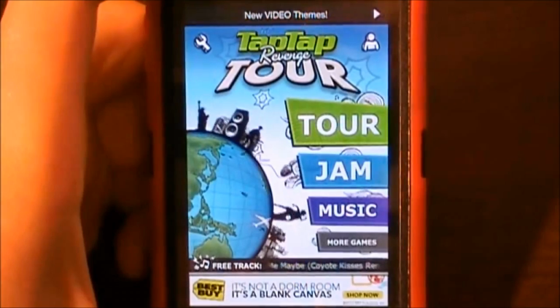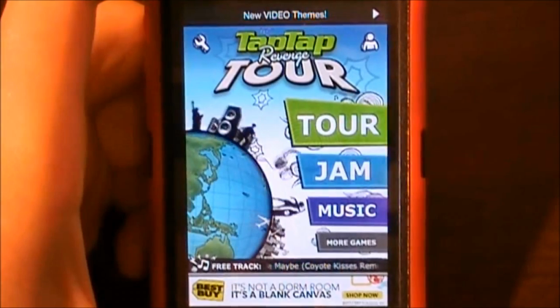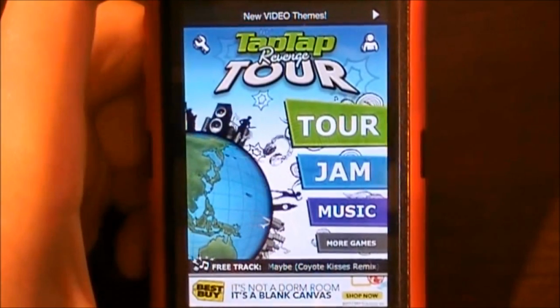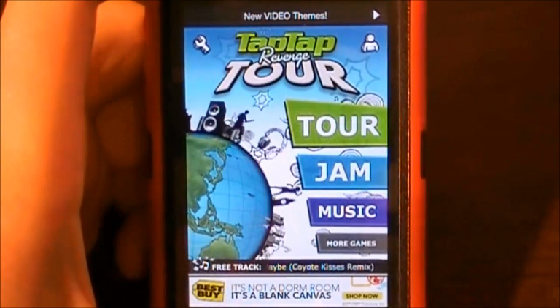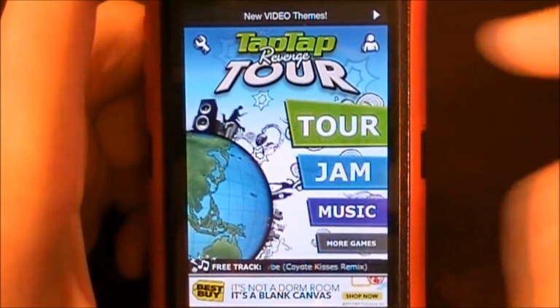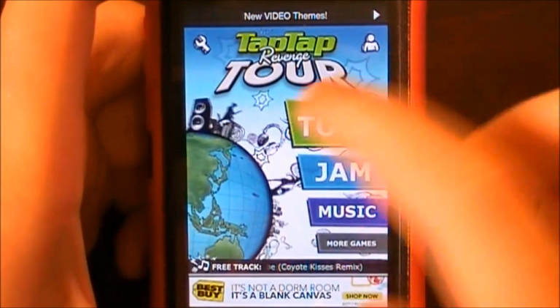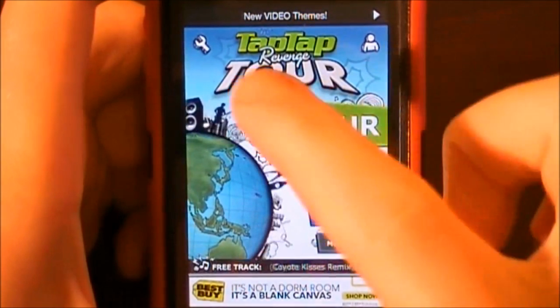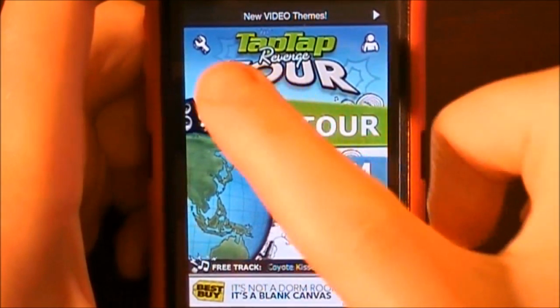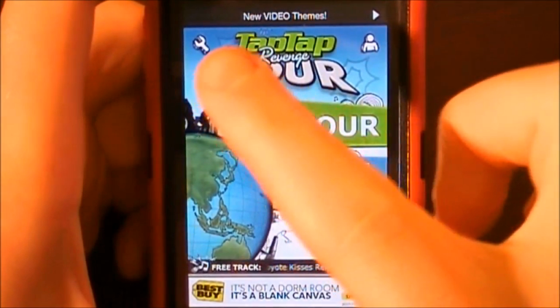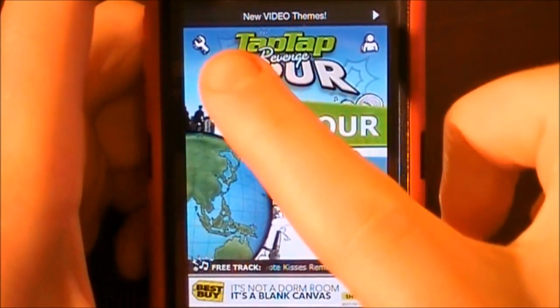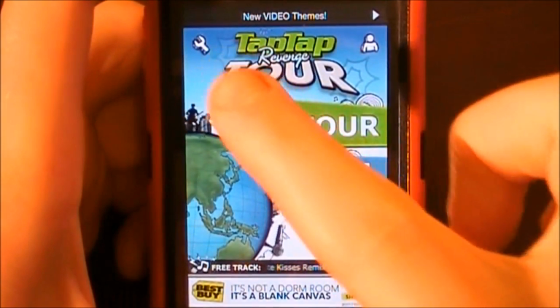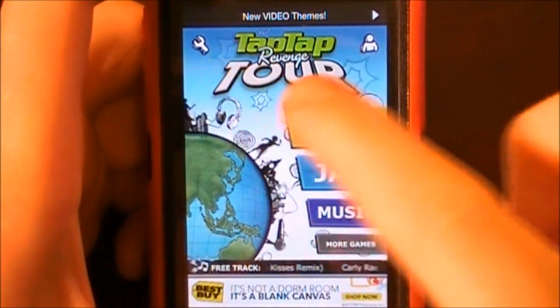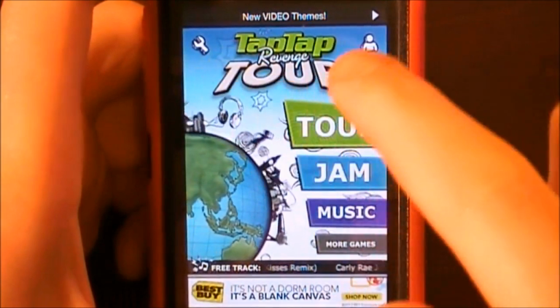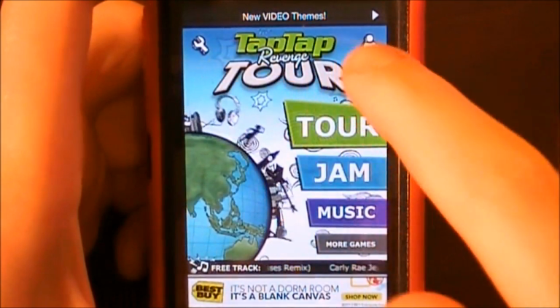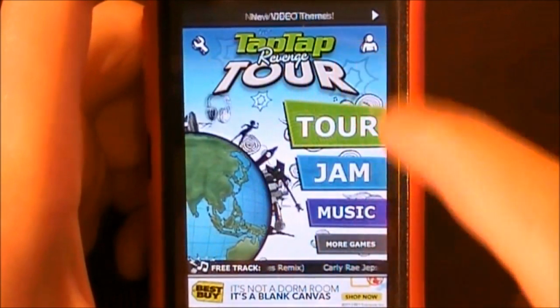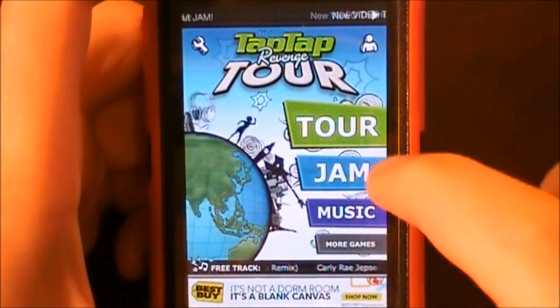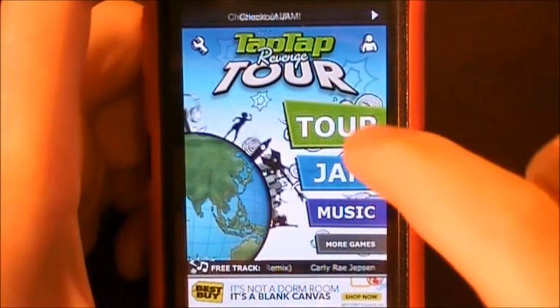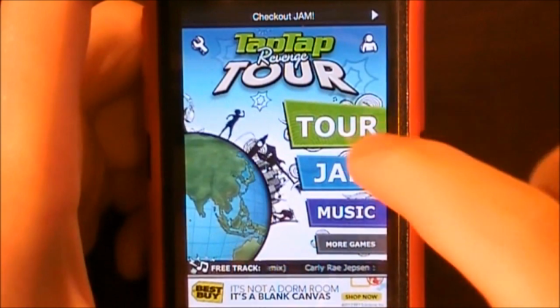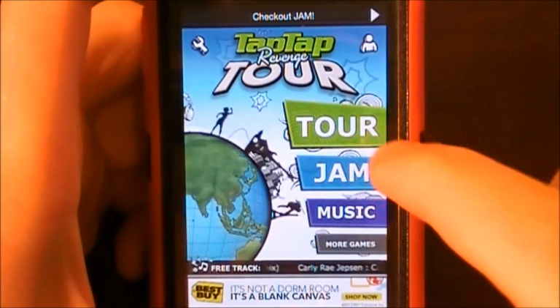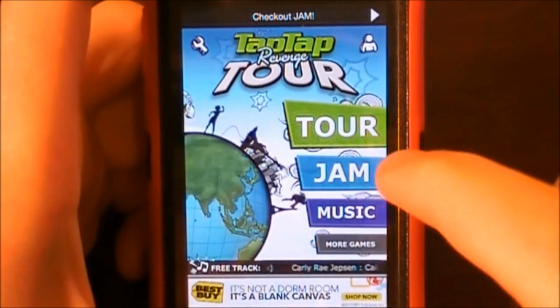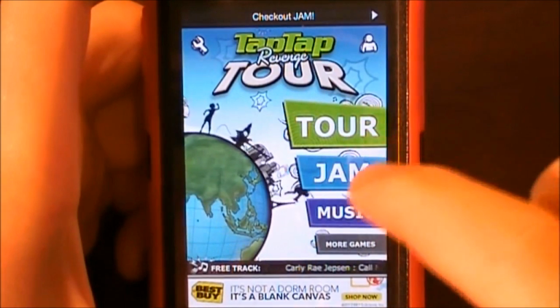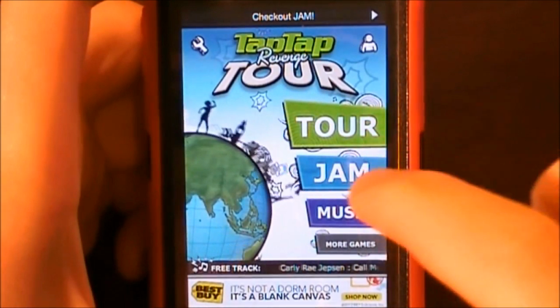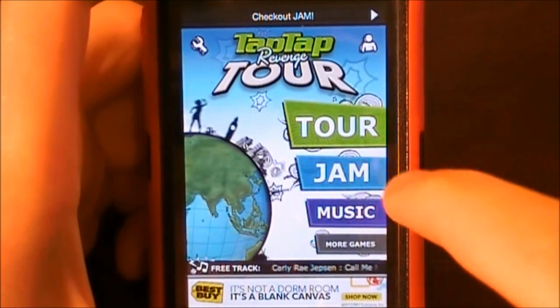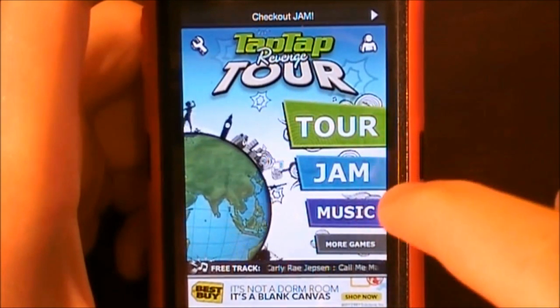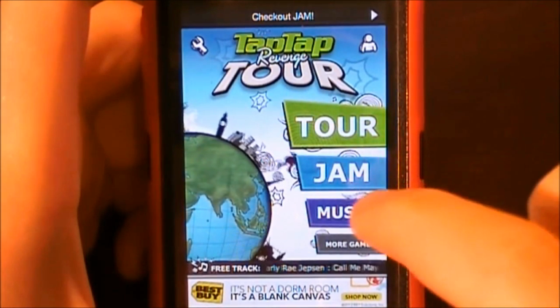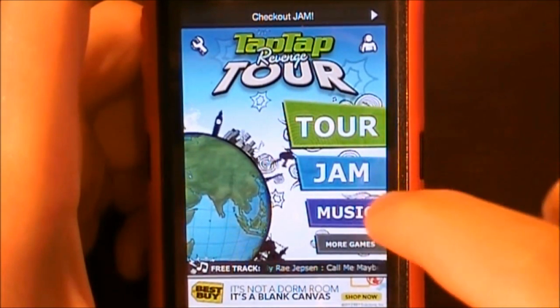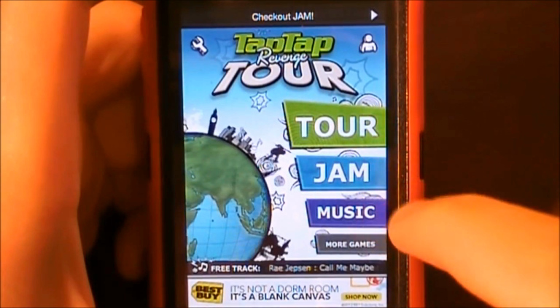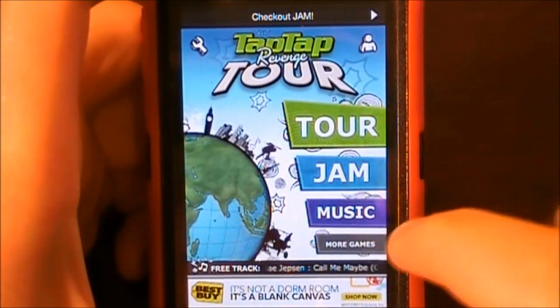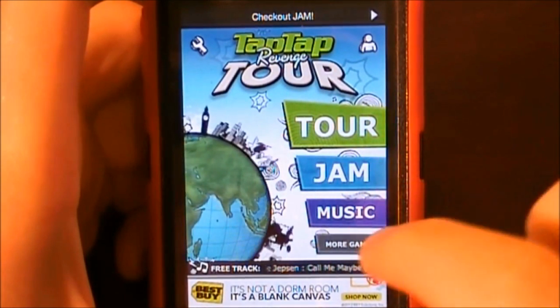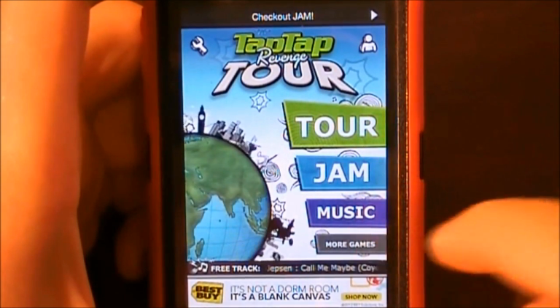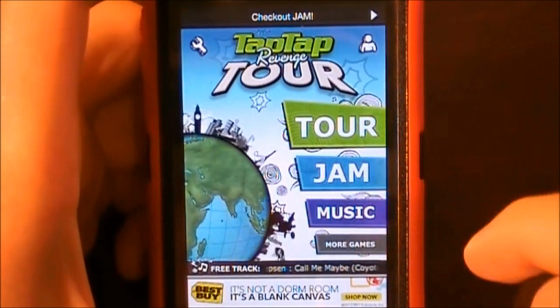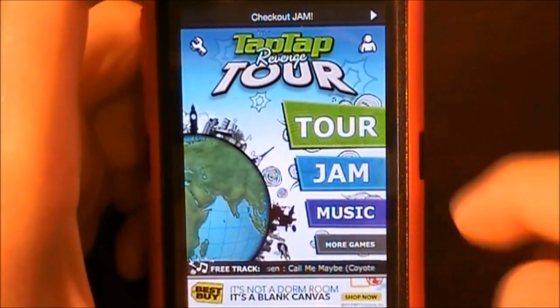So in the main menu of the game you have: settings, profile, tour, jam, music, and more games.